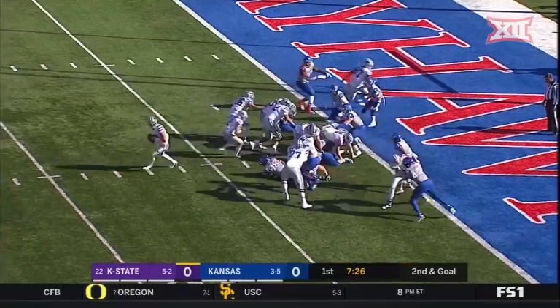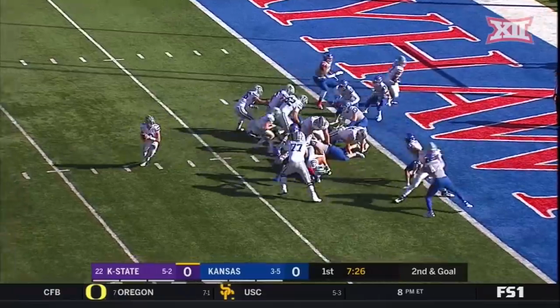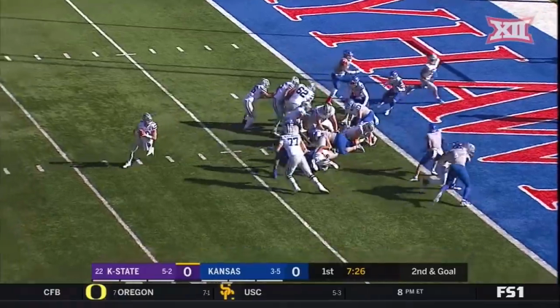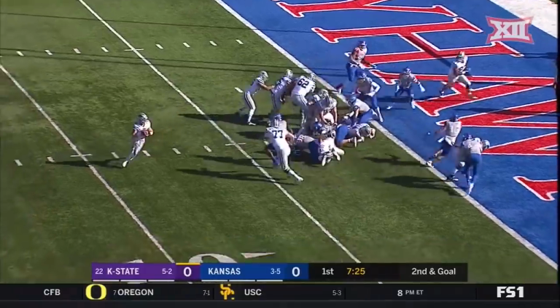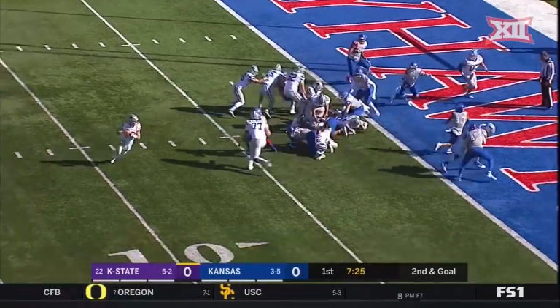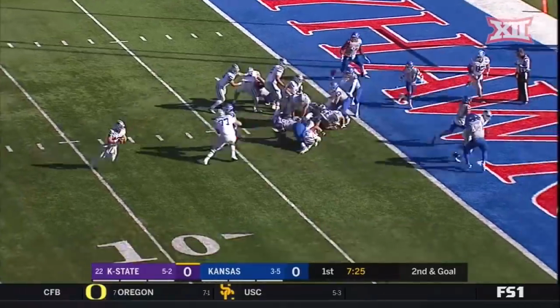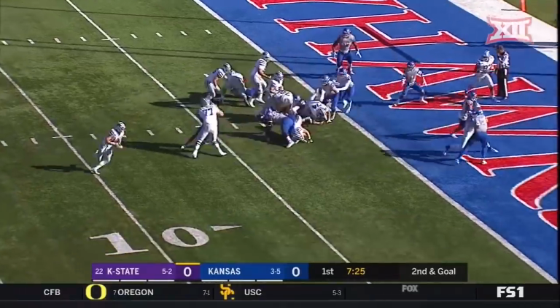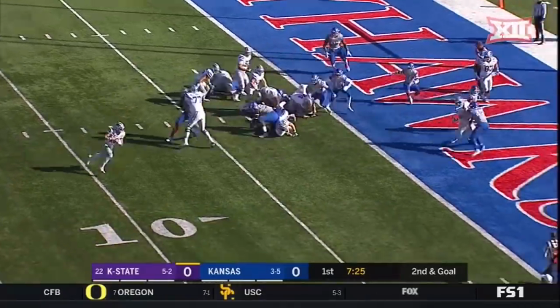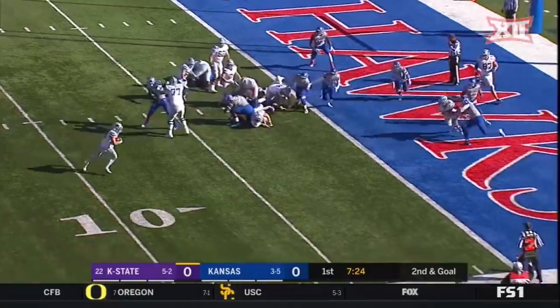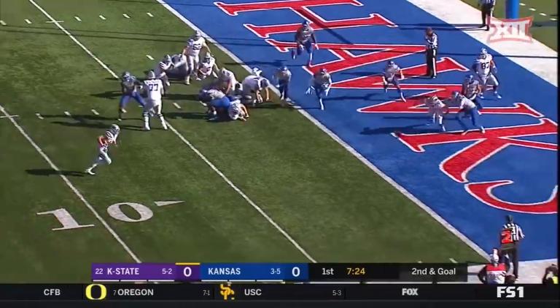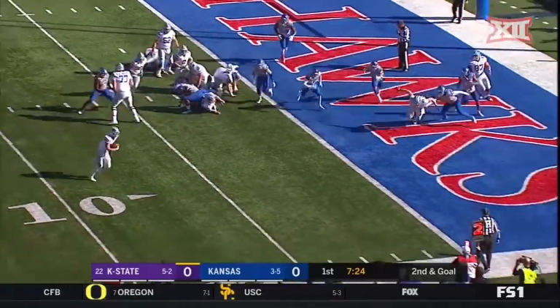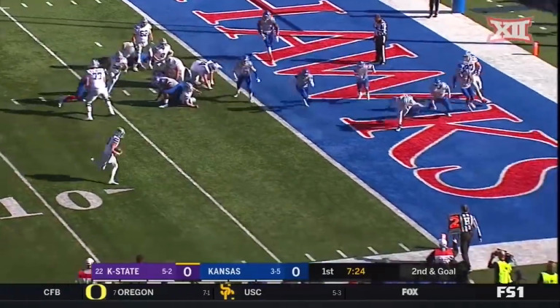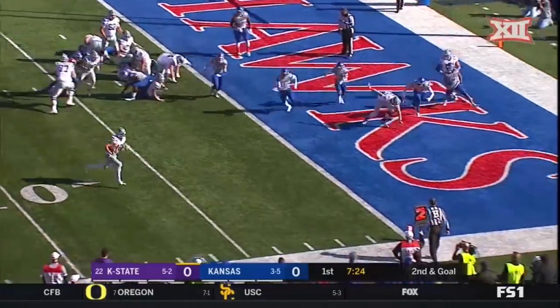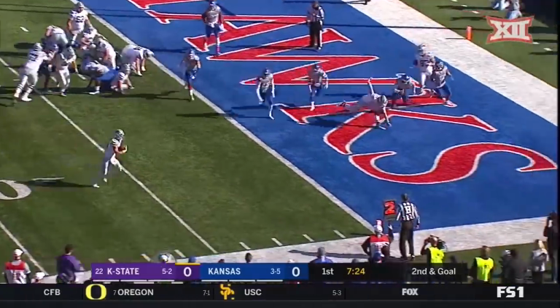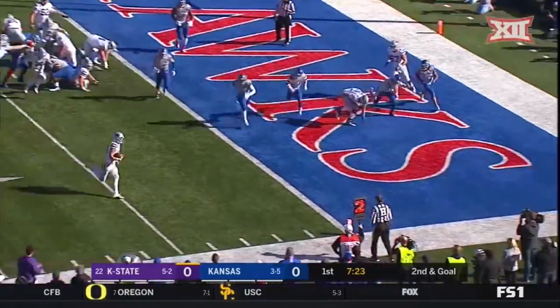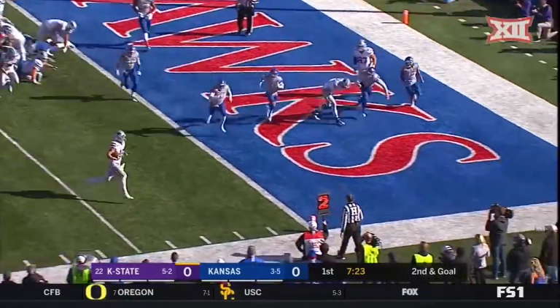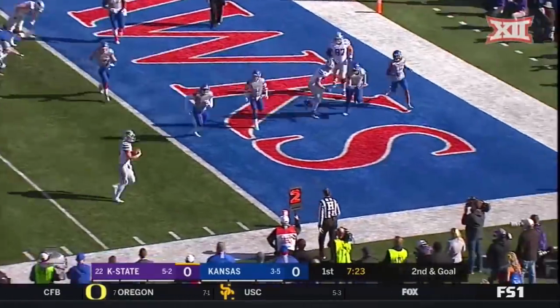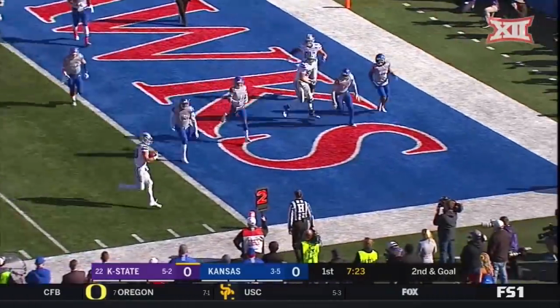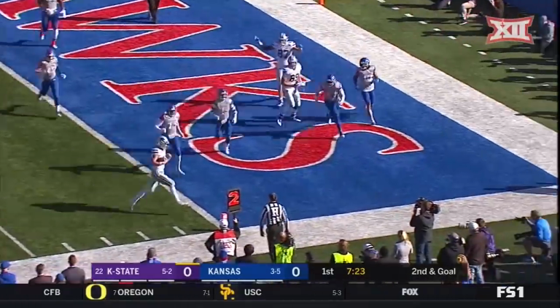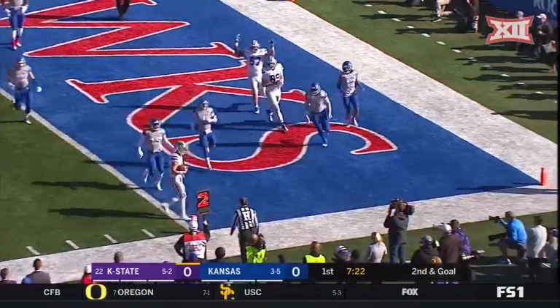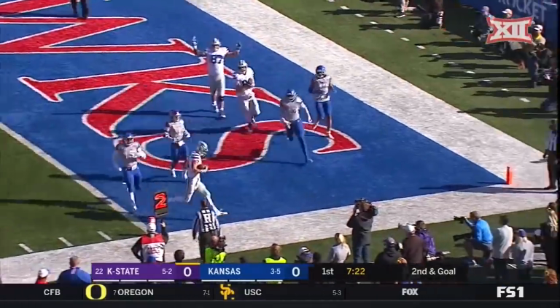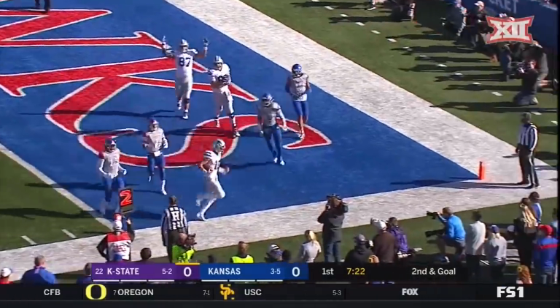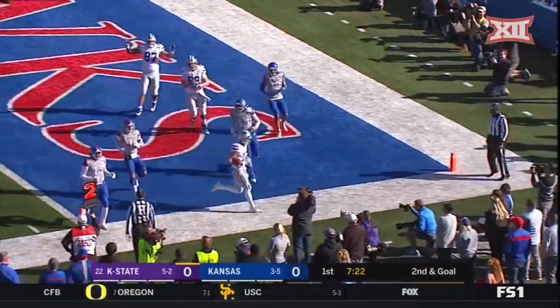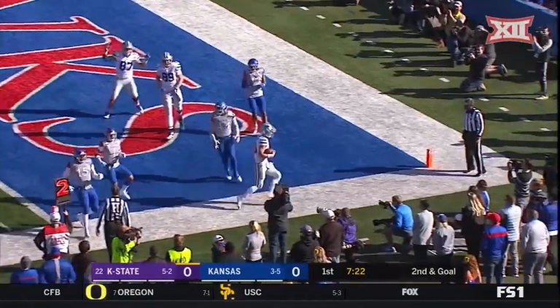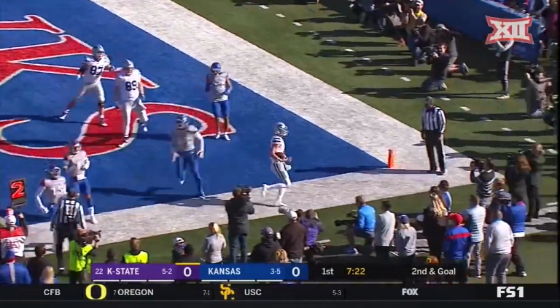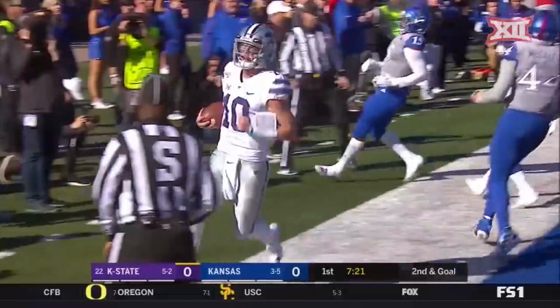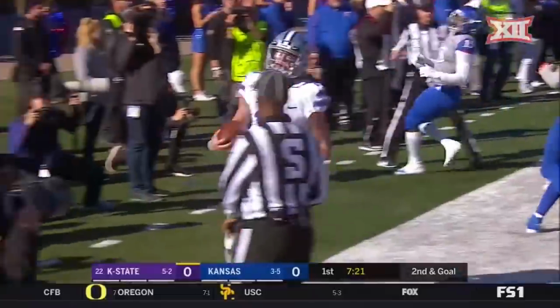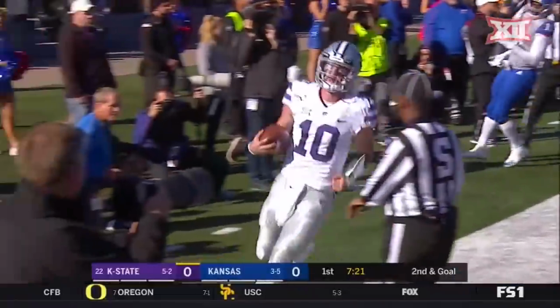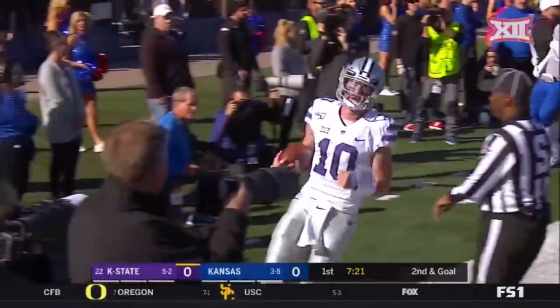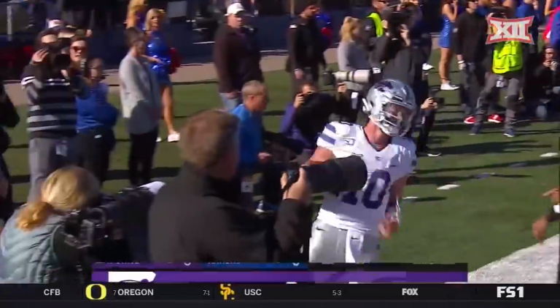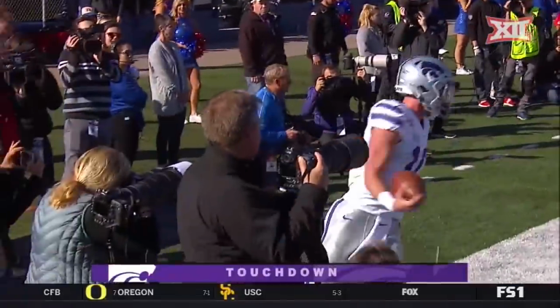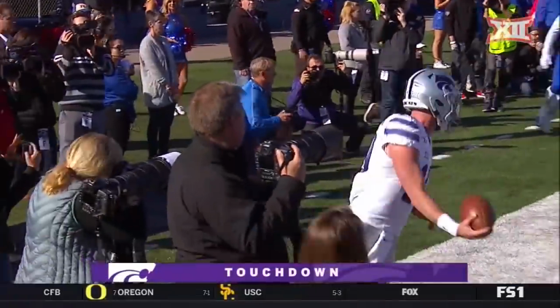On second down, it's a fake. Thompson will tuck it. He will score. Touchdown, Kansas State.